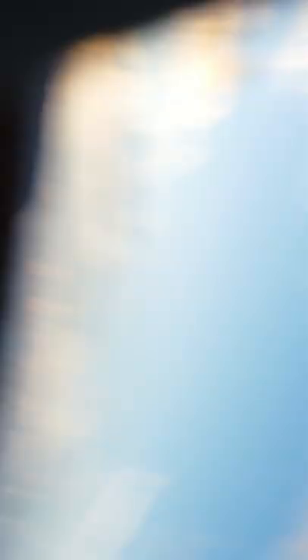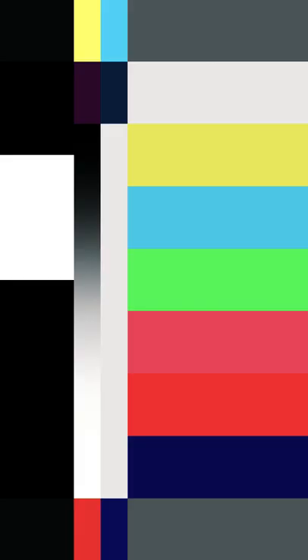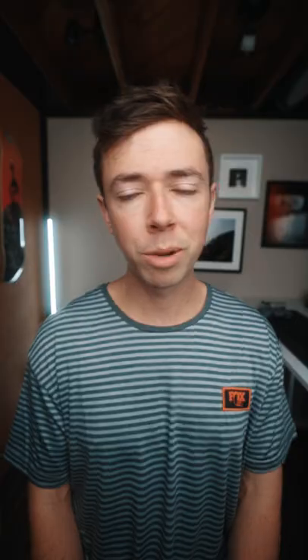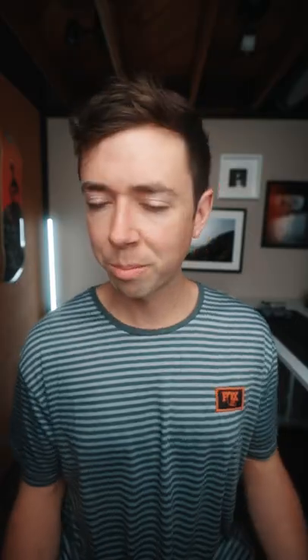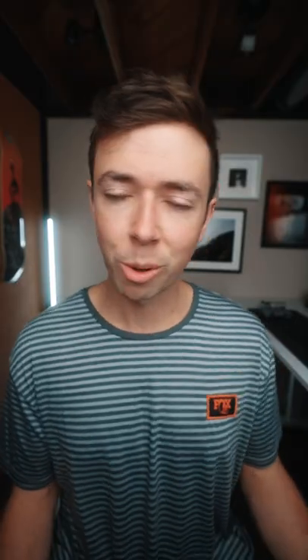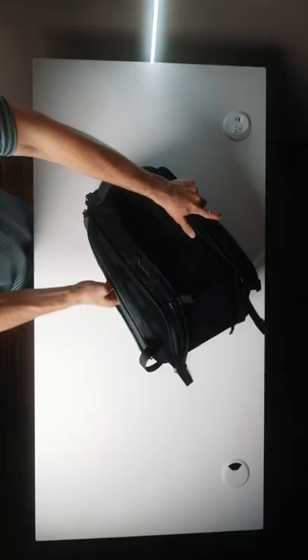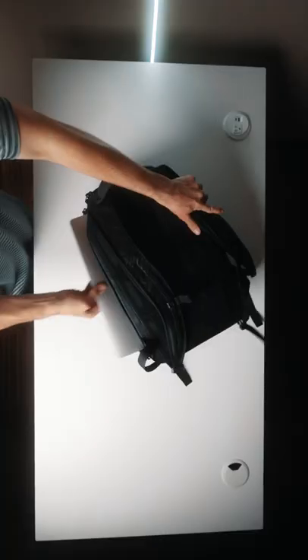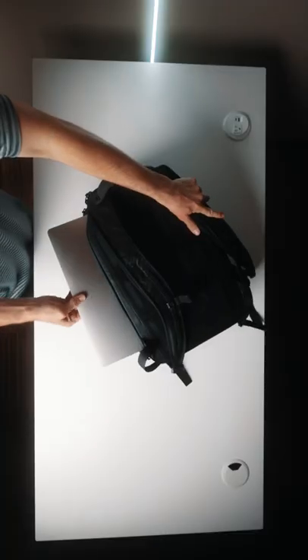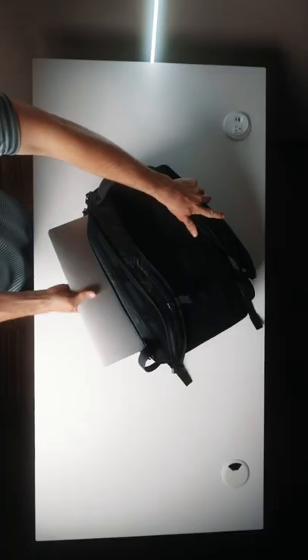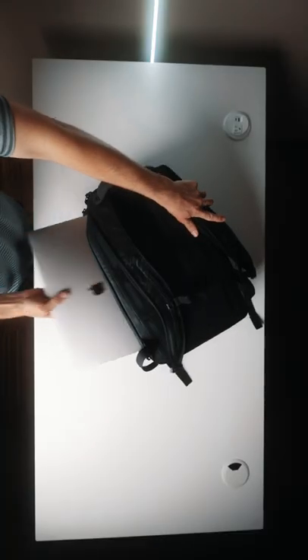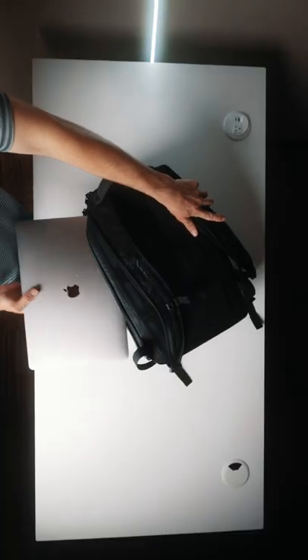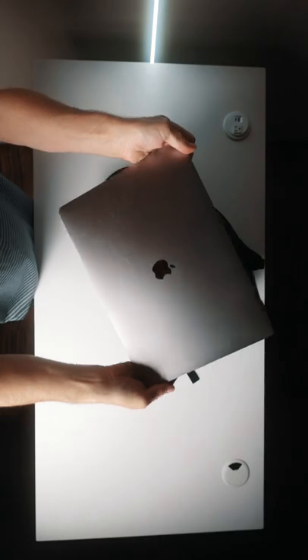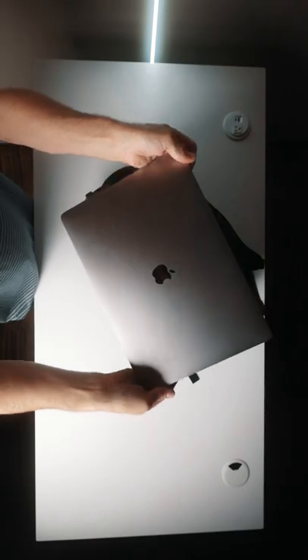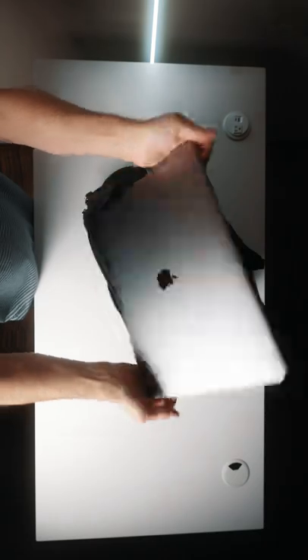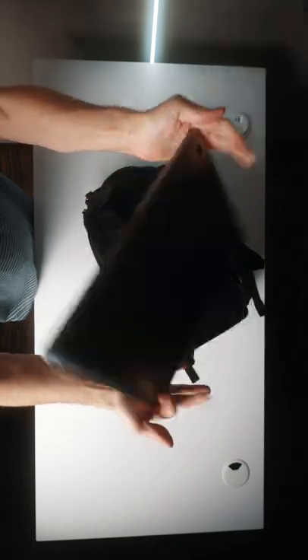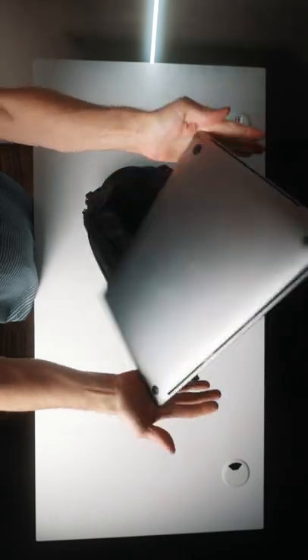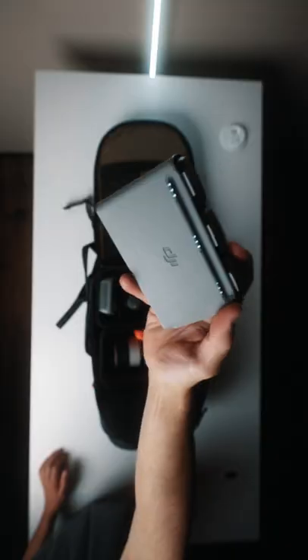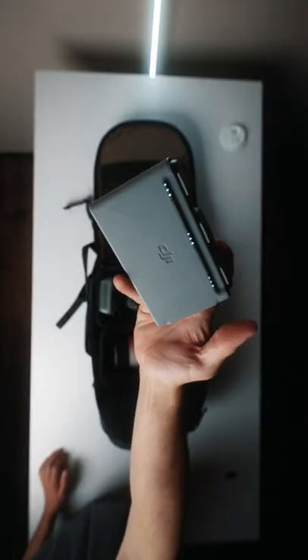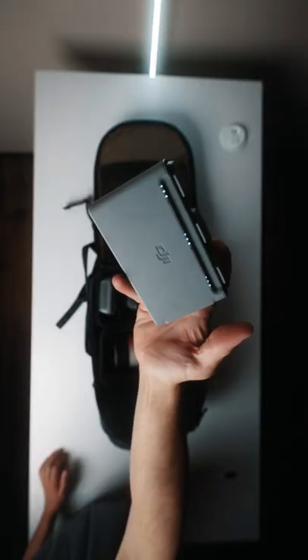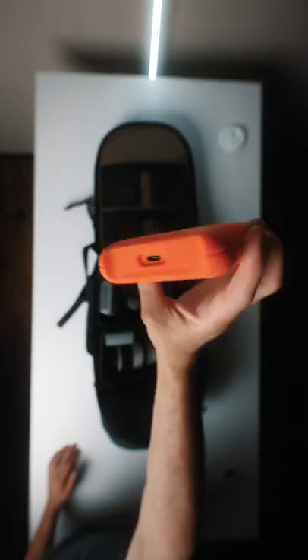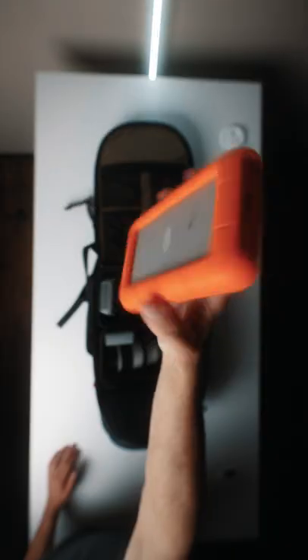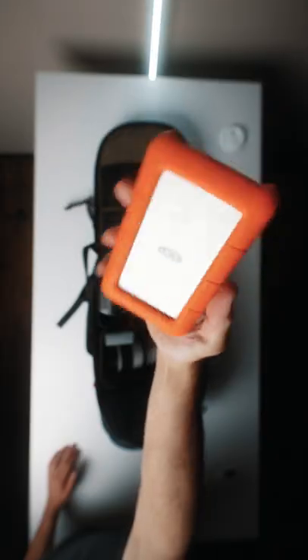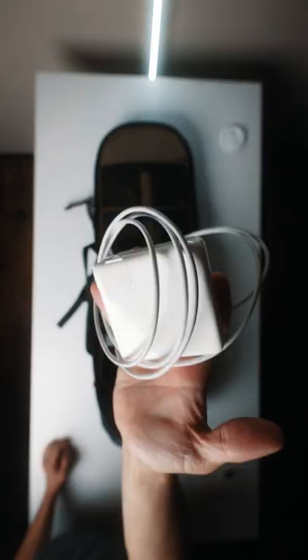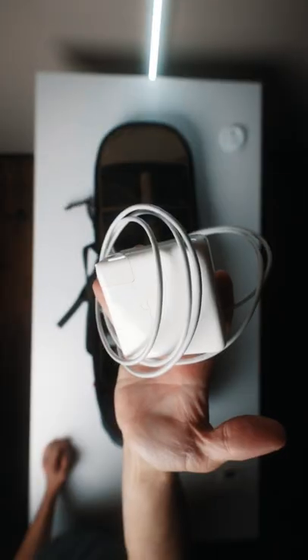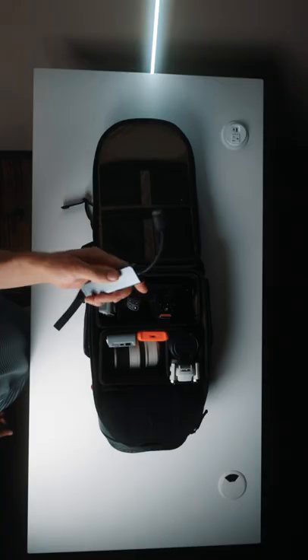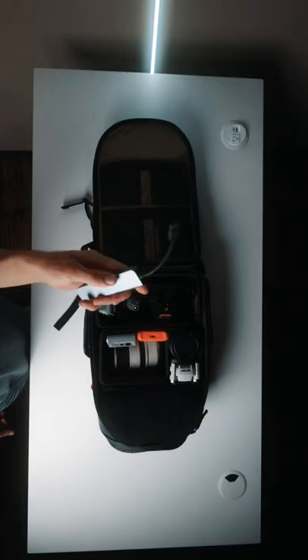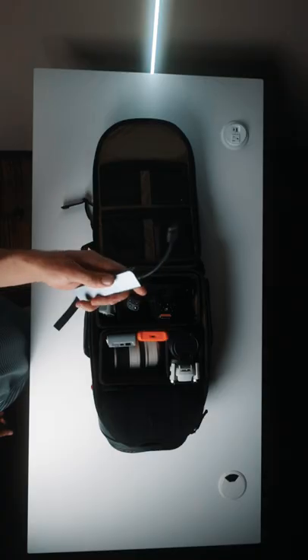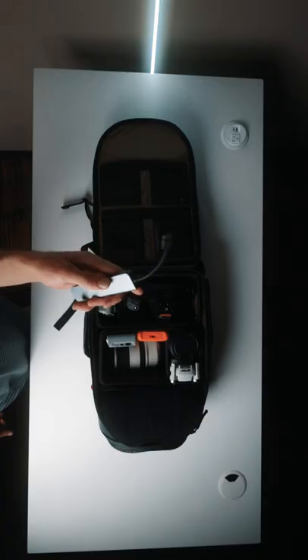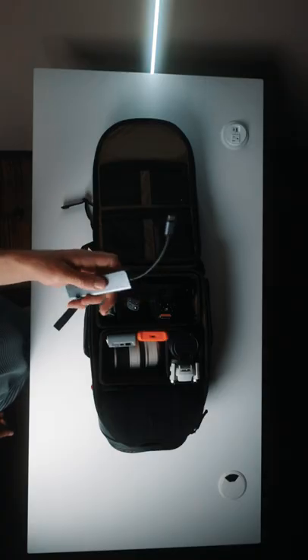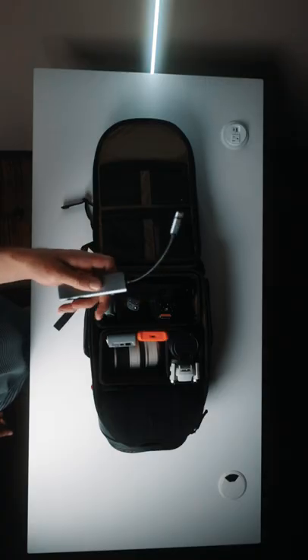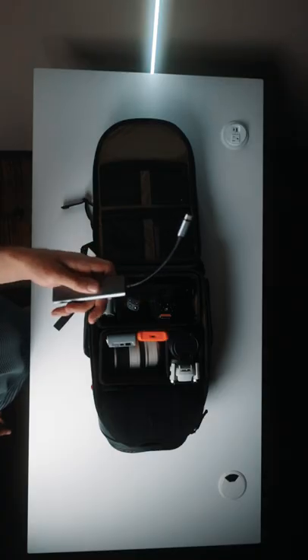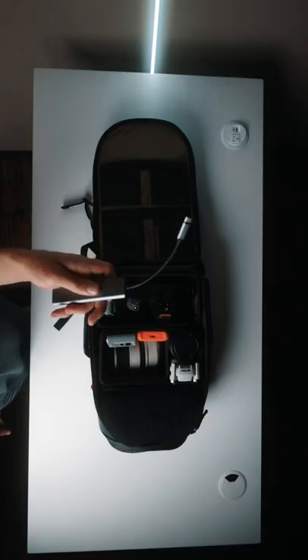A bunch of boring stuff like an old MacBook Pro, batteries, hard drive, chargers, maybe a dongle or two.